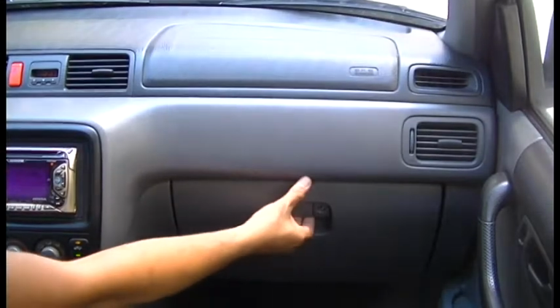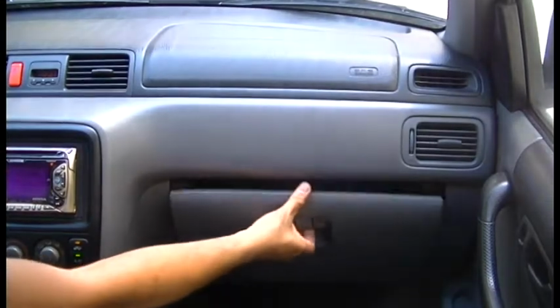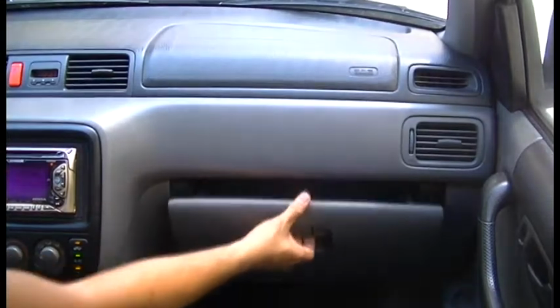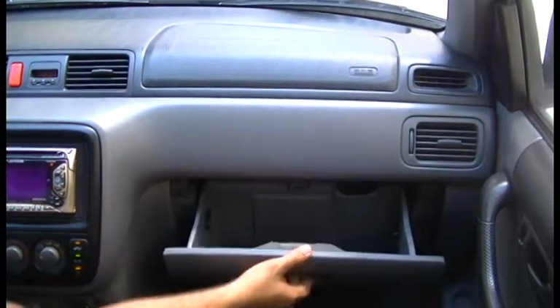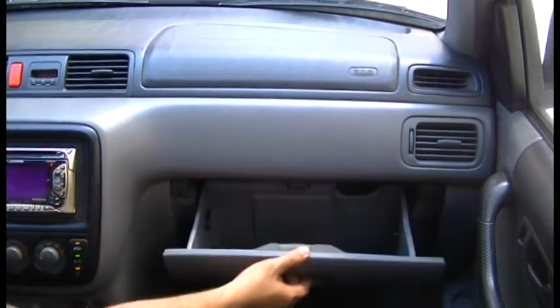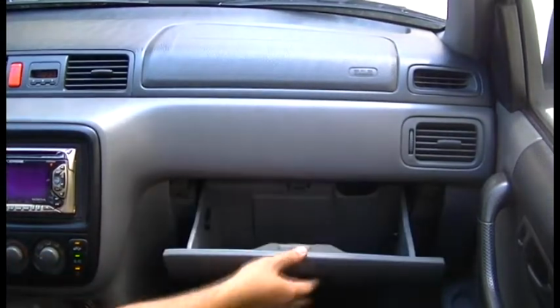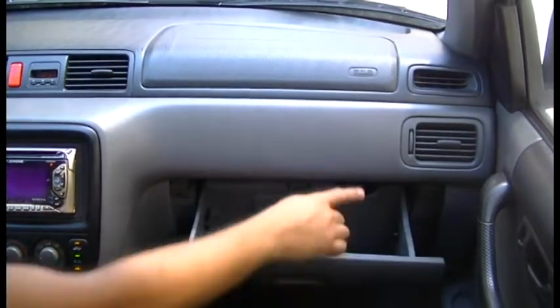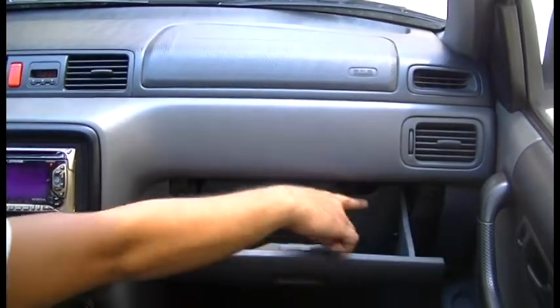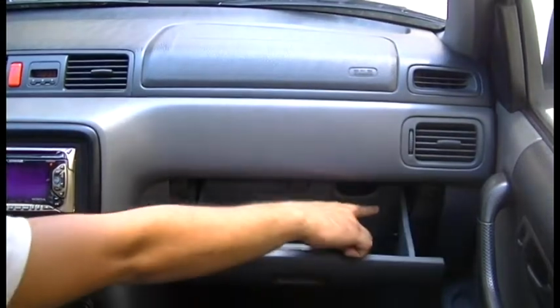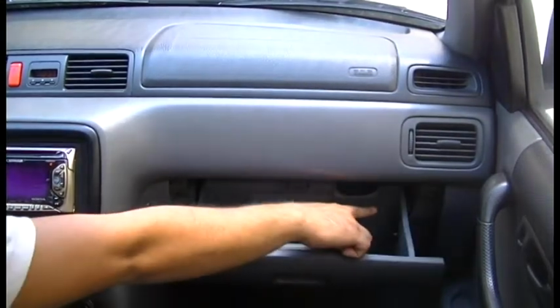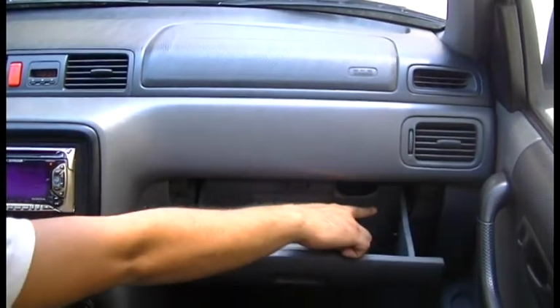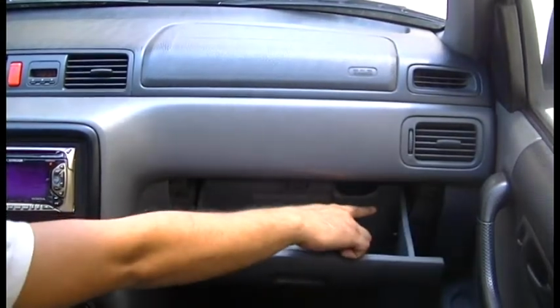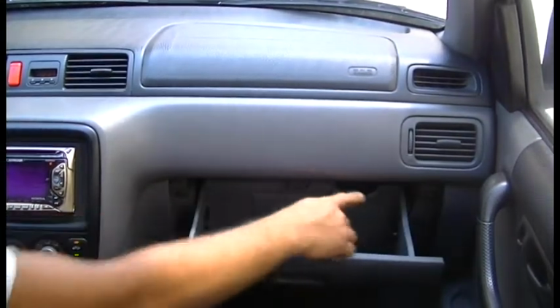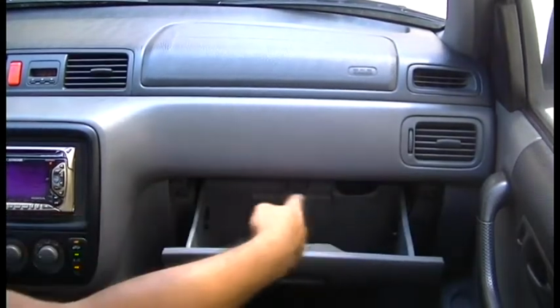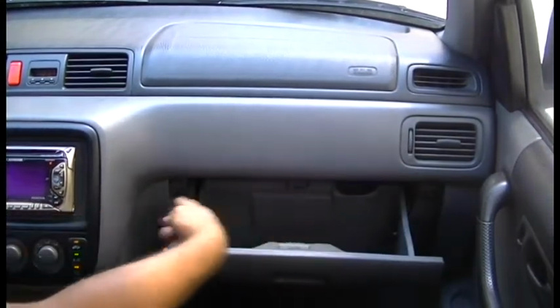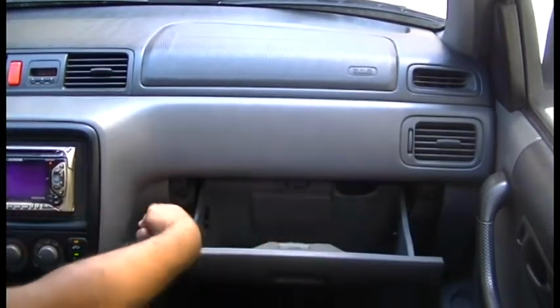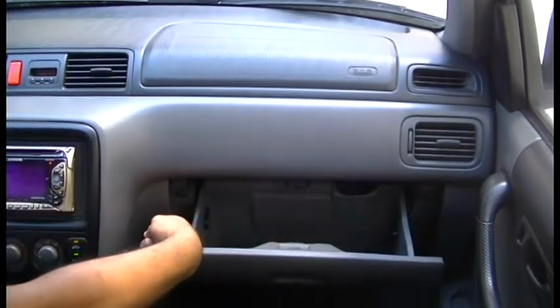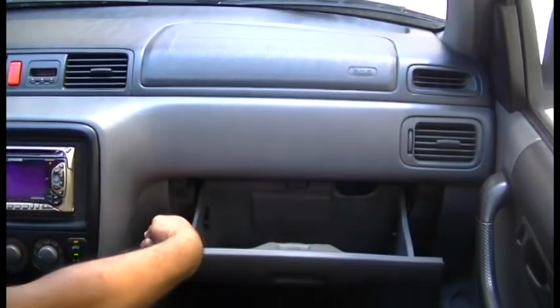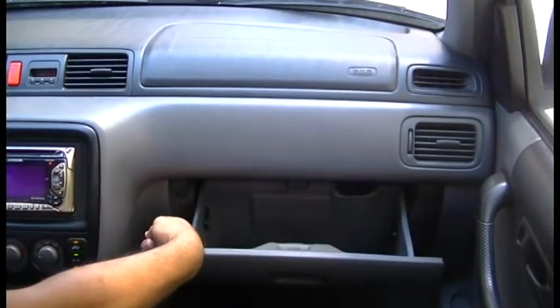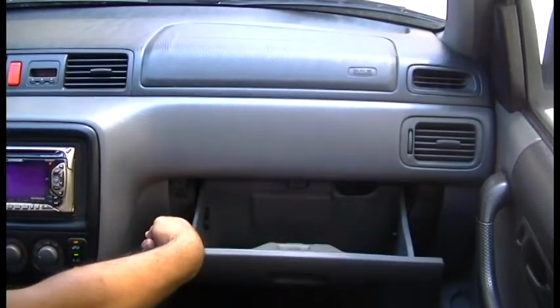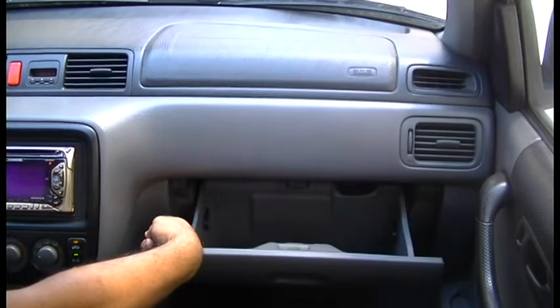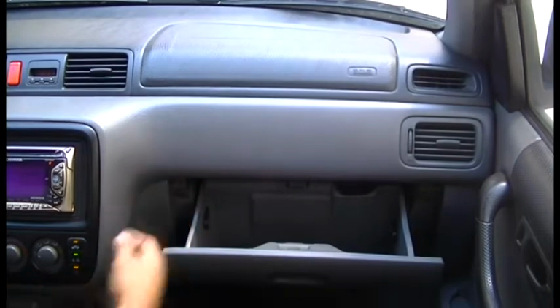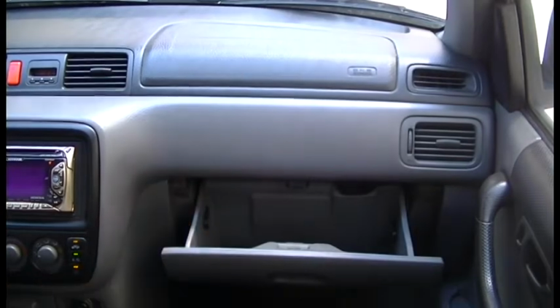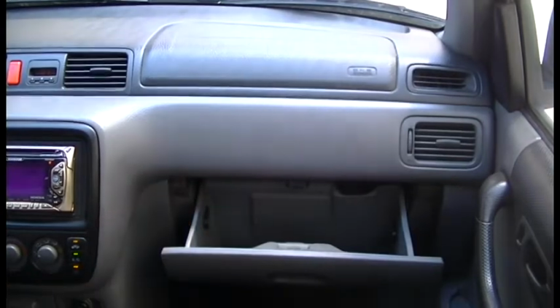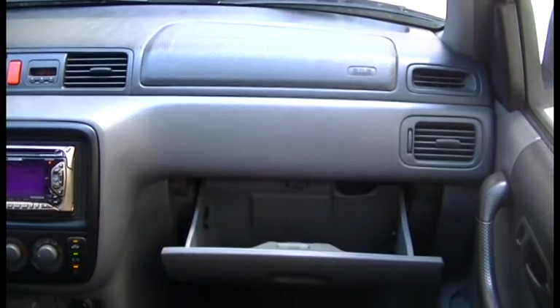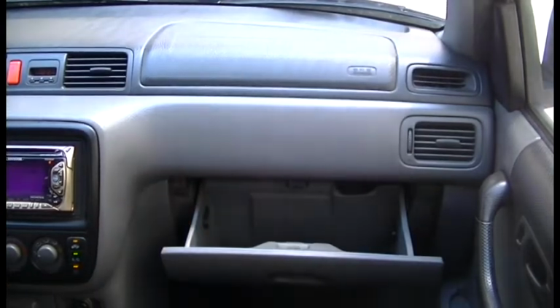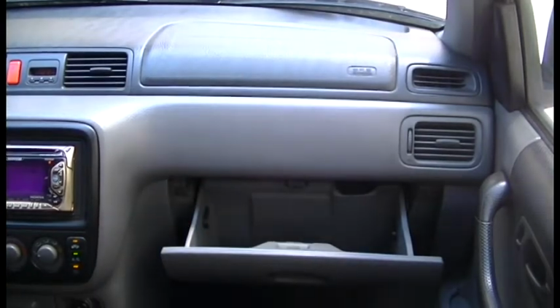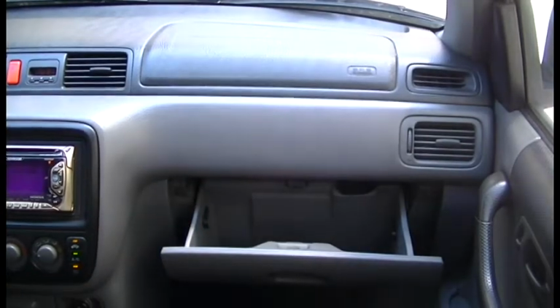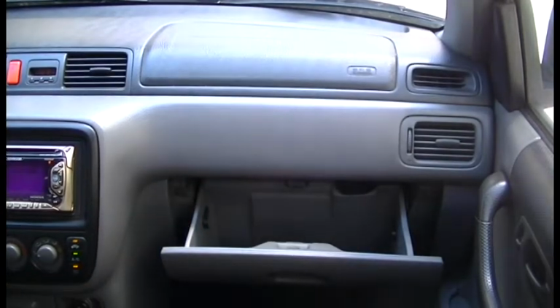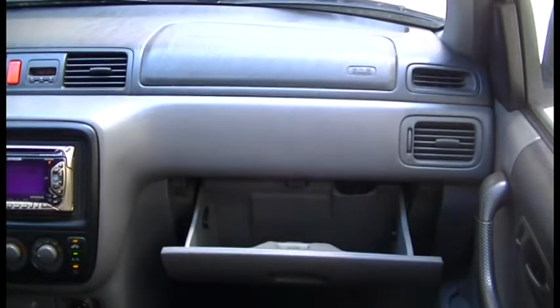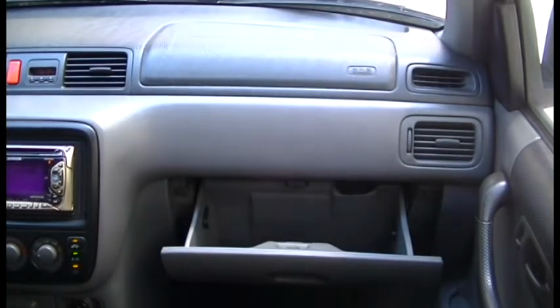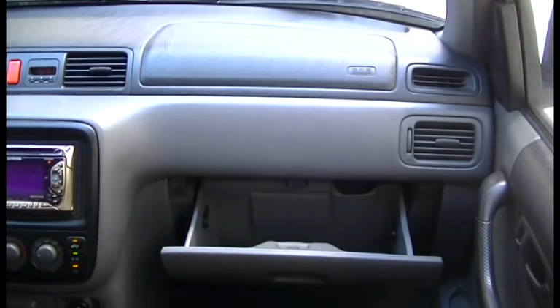The T23 is commonly installed behind the glove compartment or under the dashboard. Choose an area with no metal blocking the T23's view to the skies.